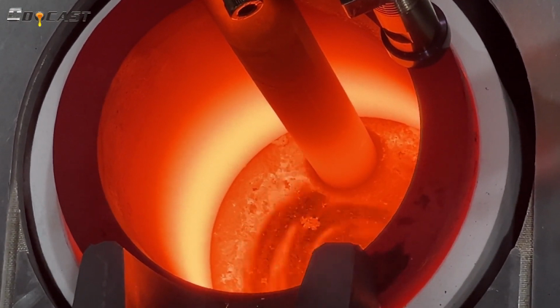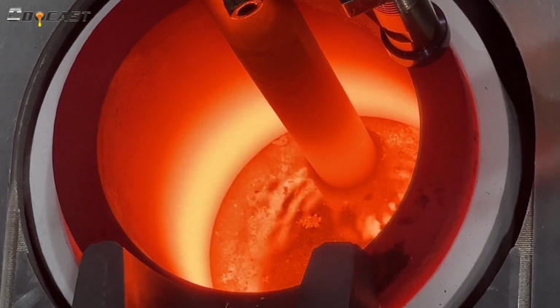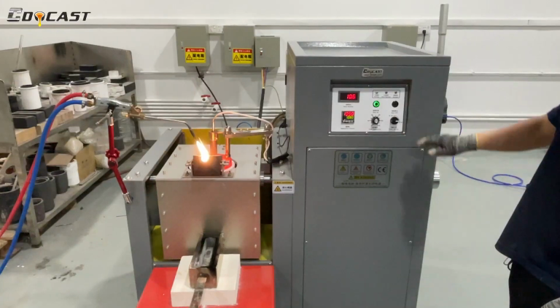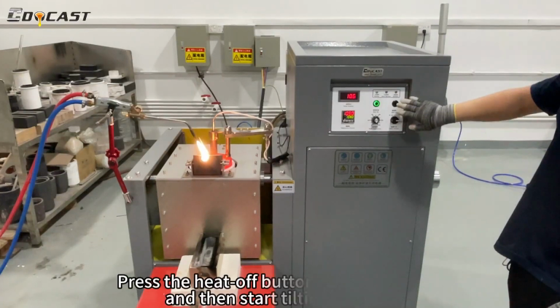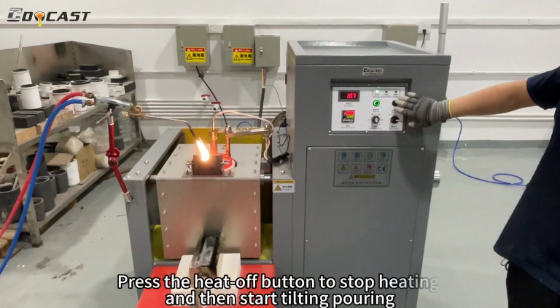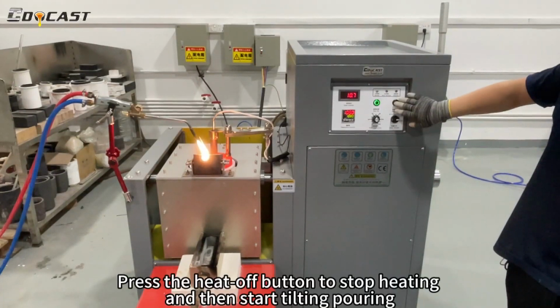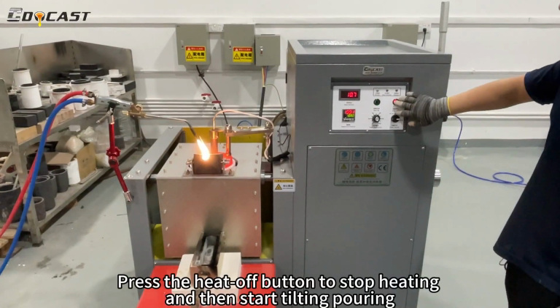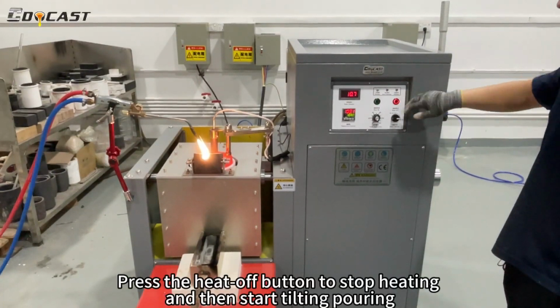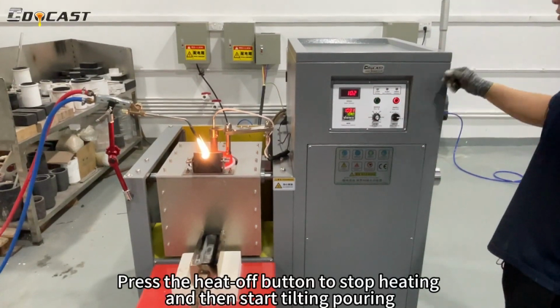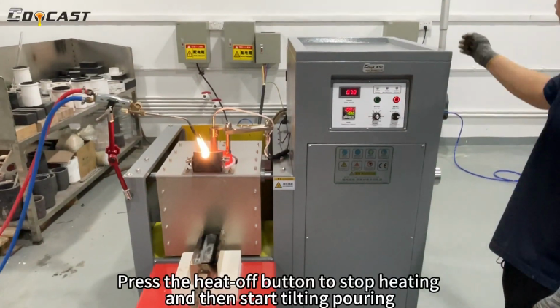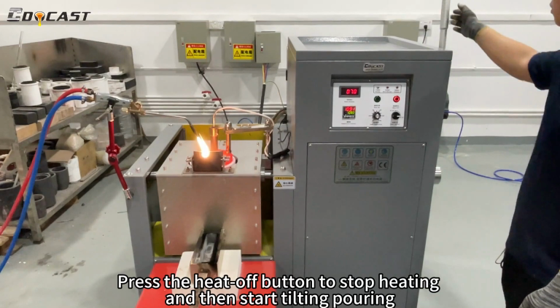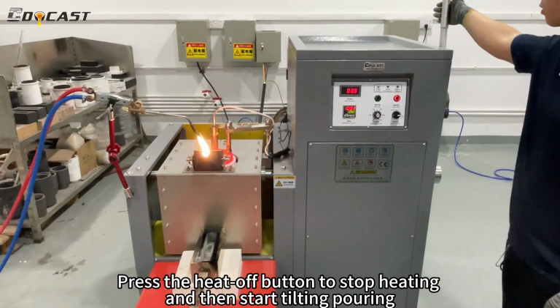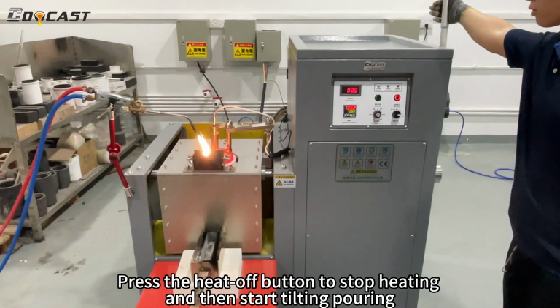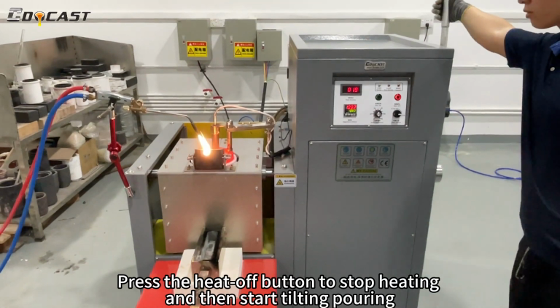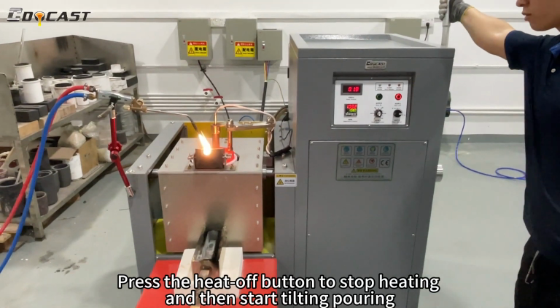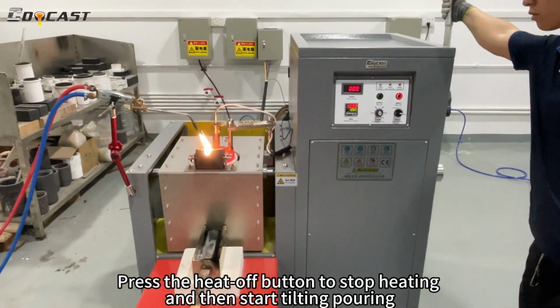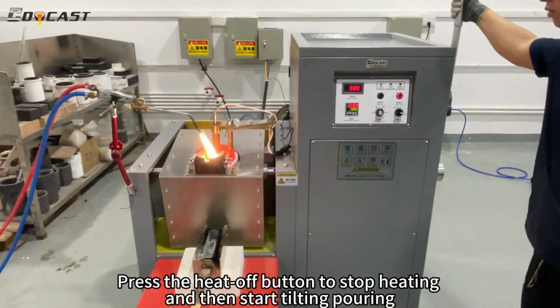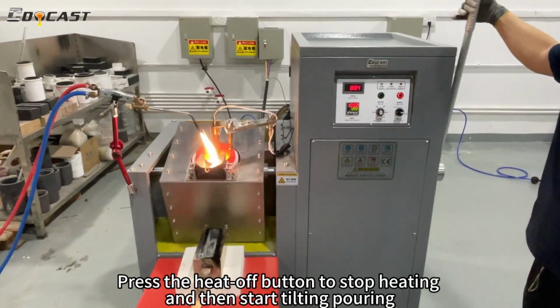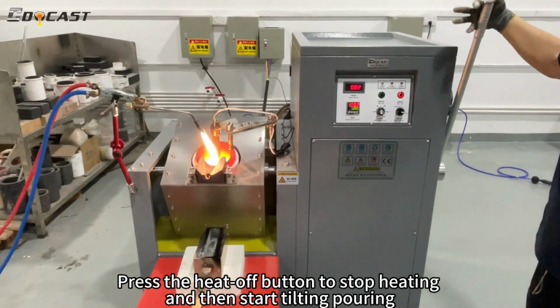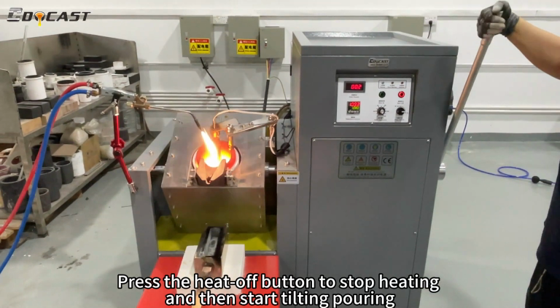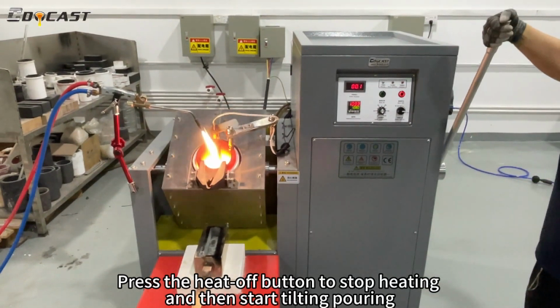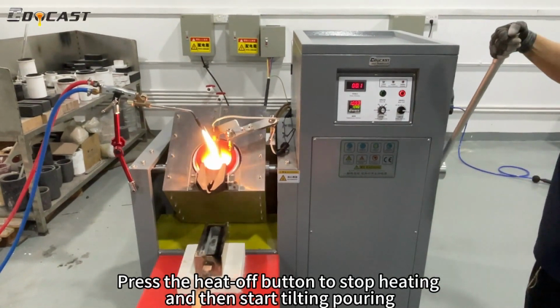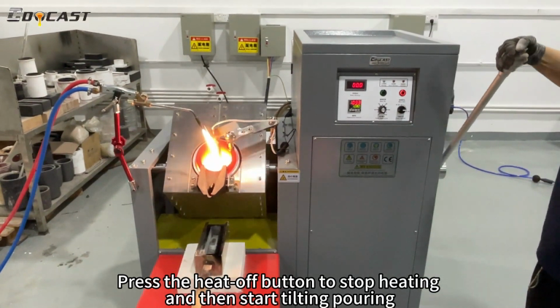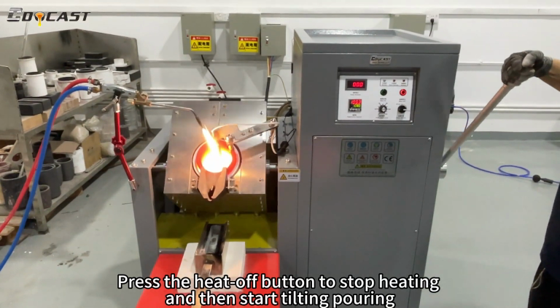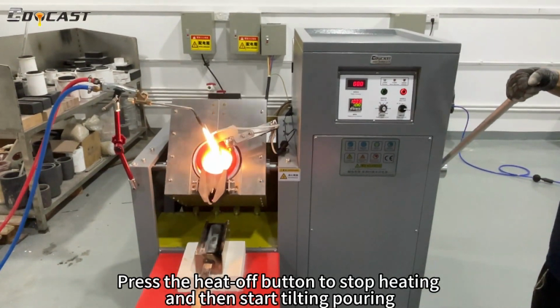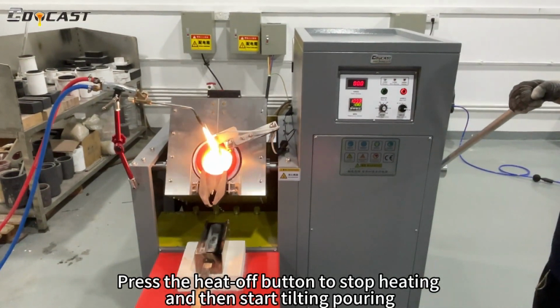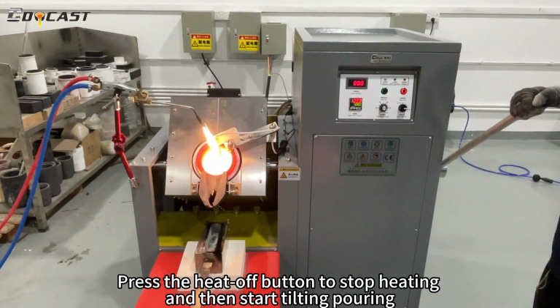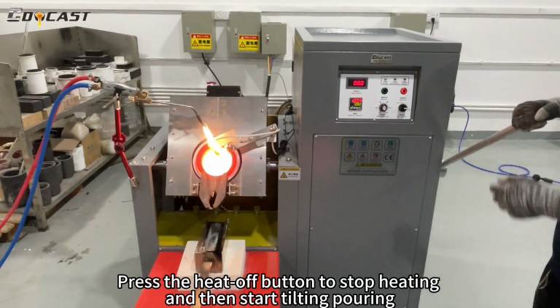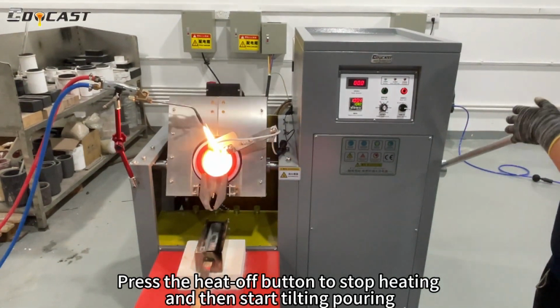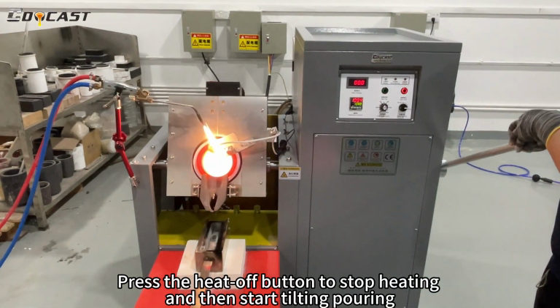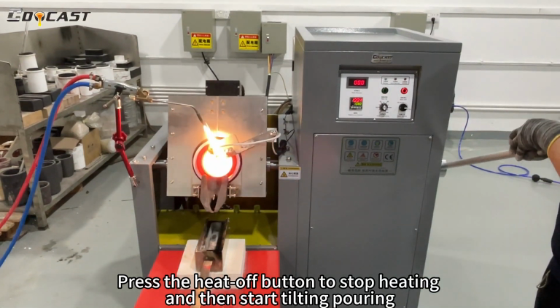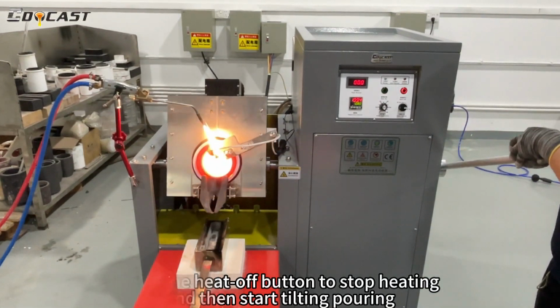Press the heat off button to stop heating, and then start the pouring process.